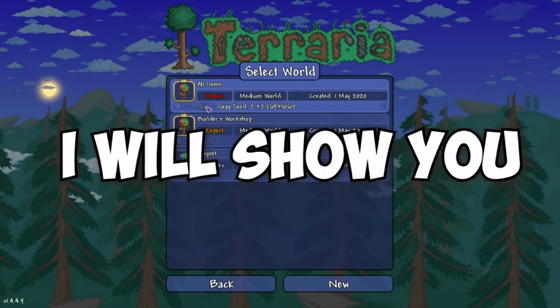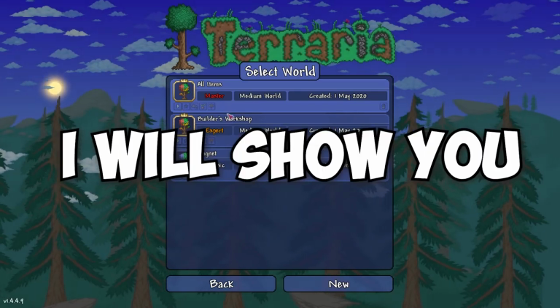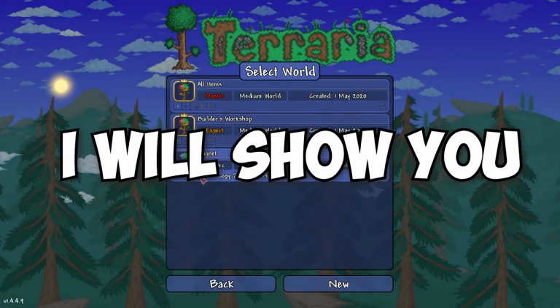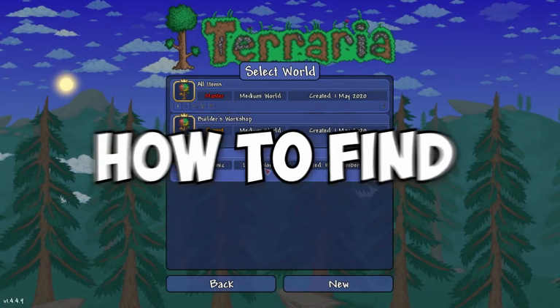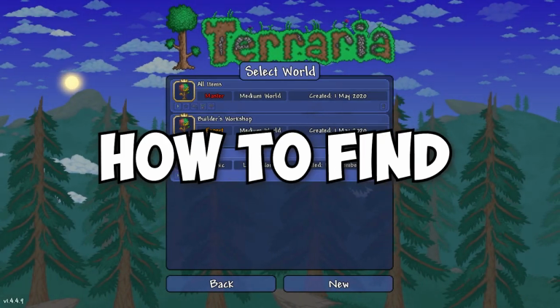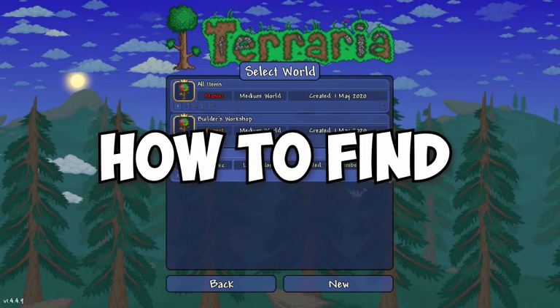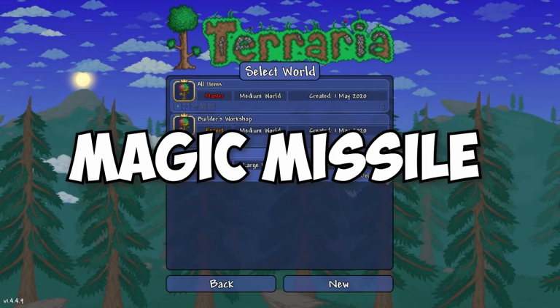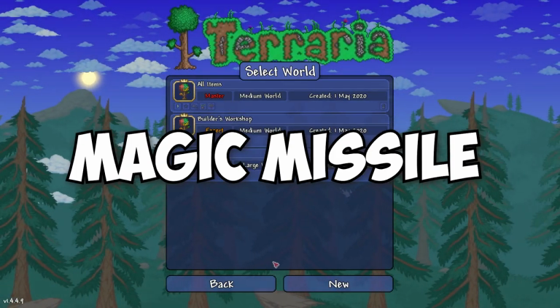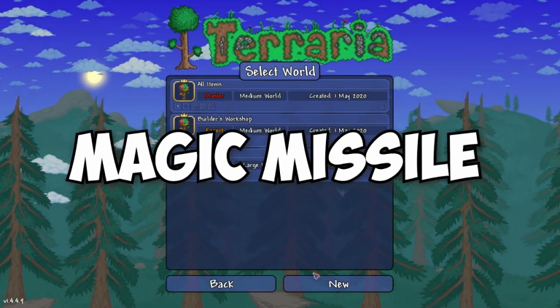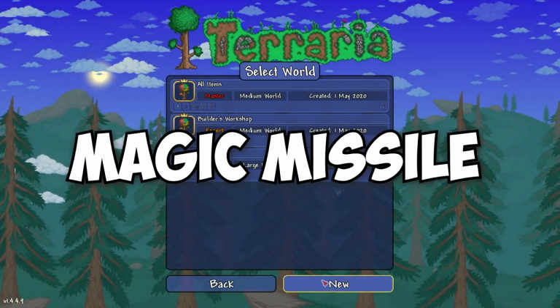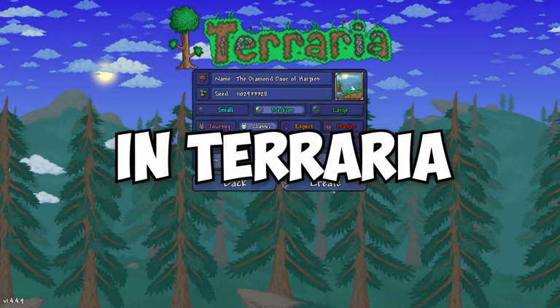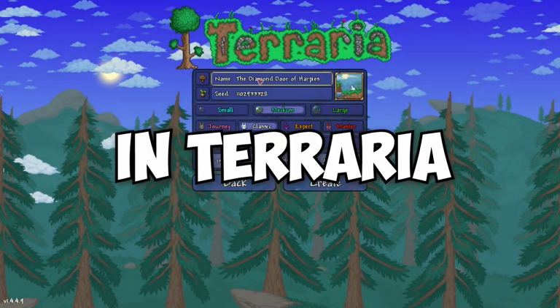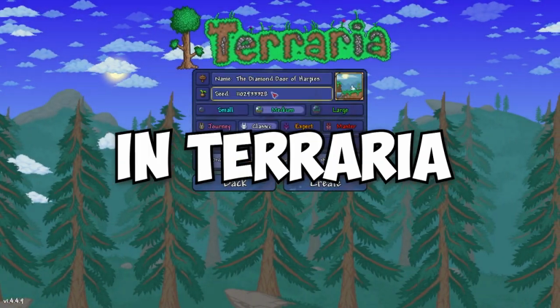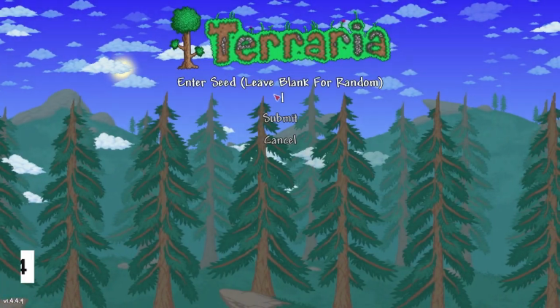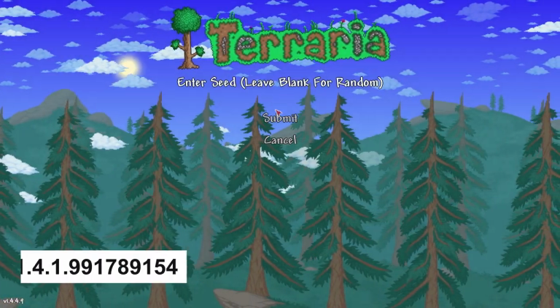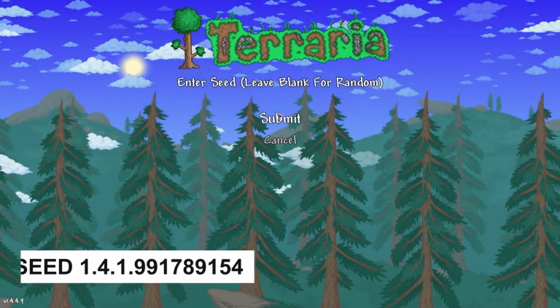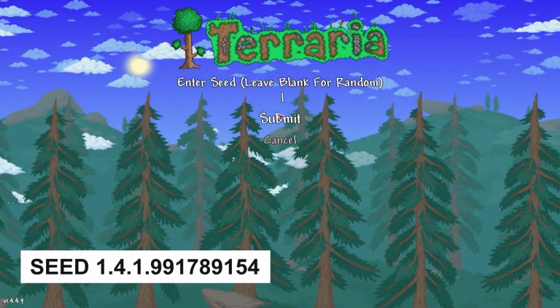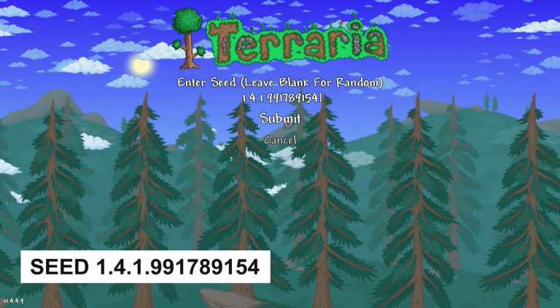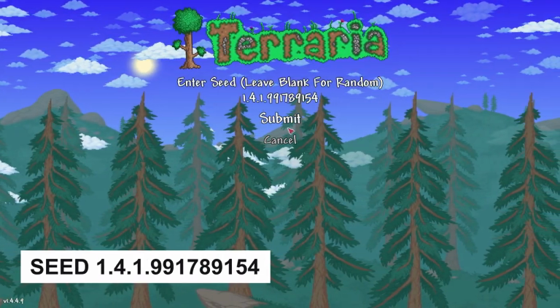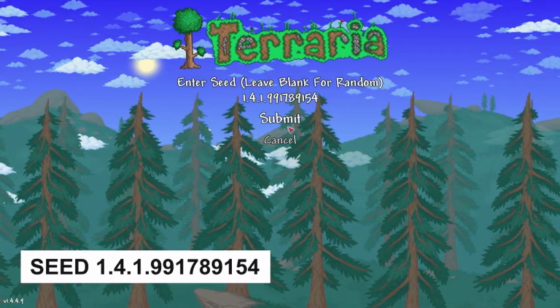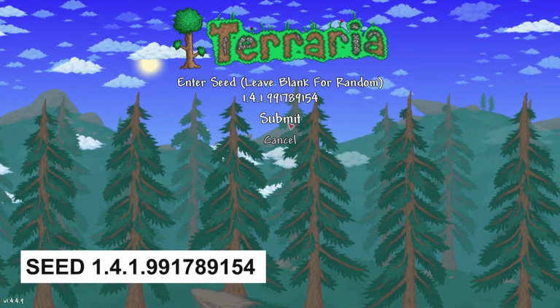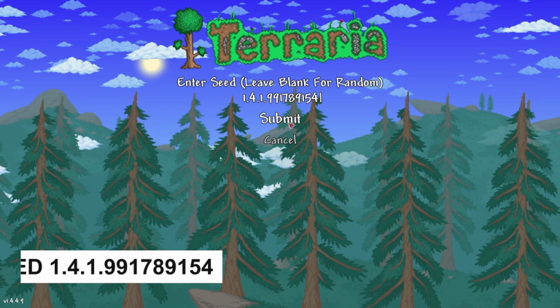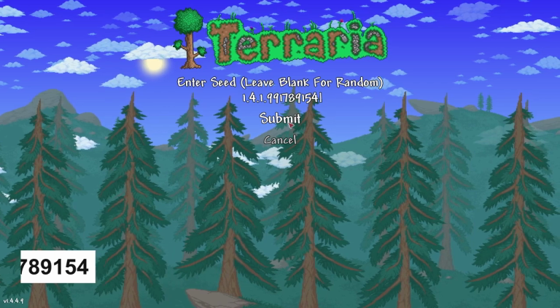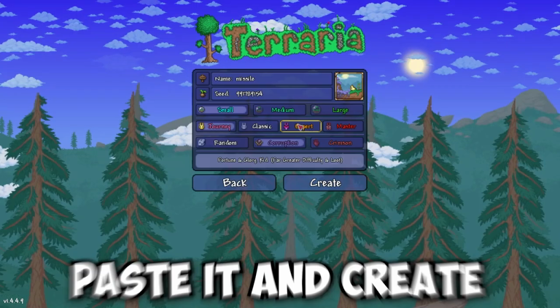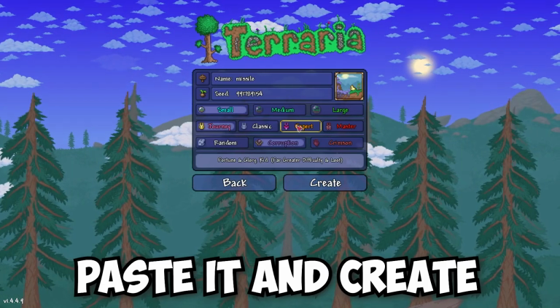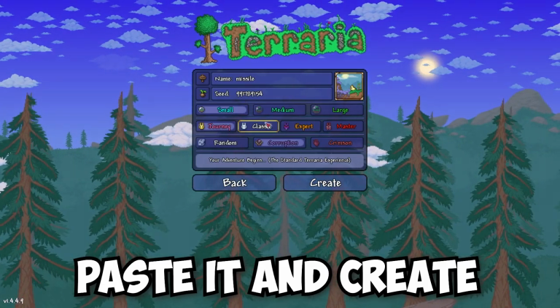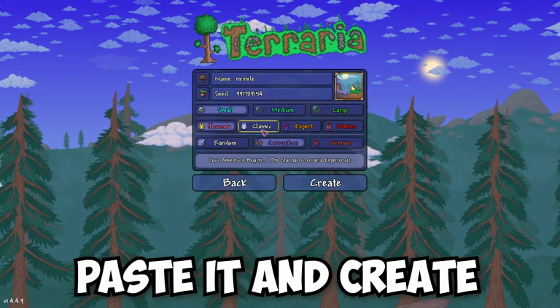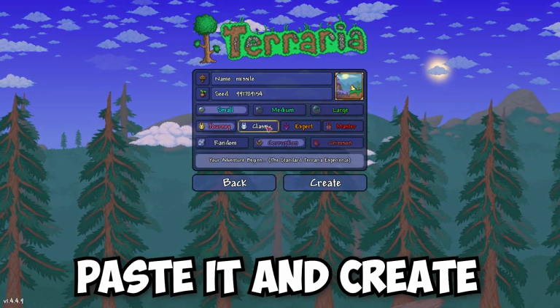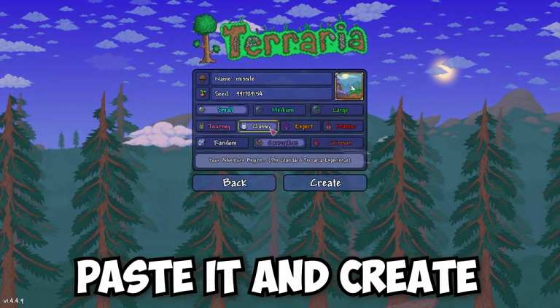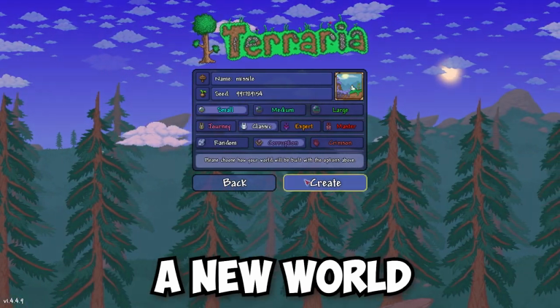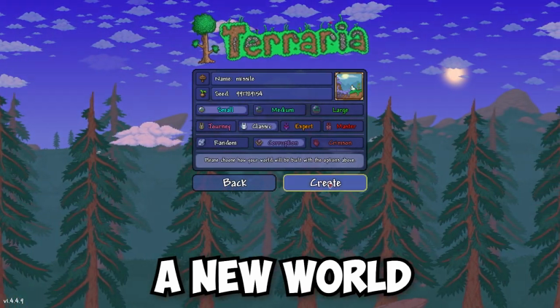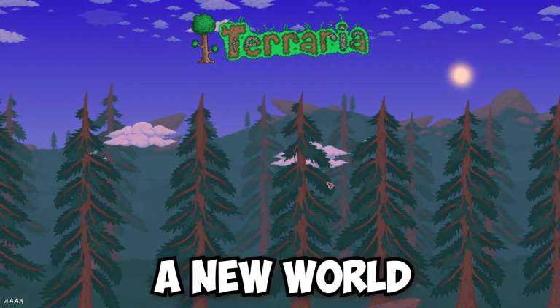I will show you how to find Magic Missile in Terraria. Copy the seed from the description below, paste it, and create a new world.